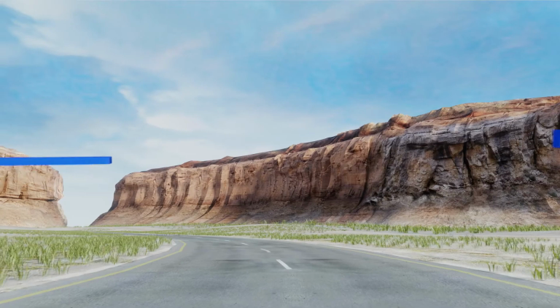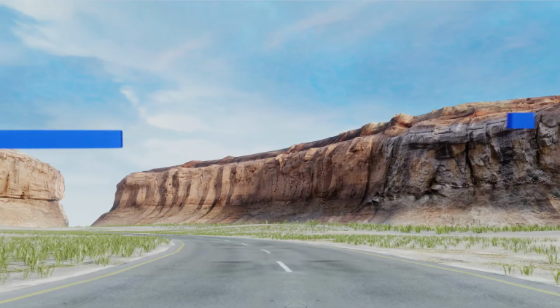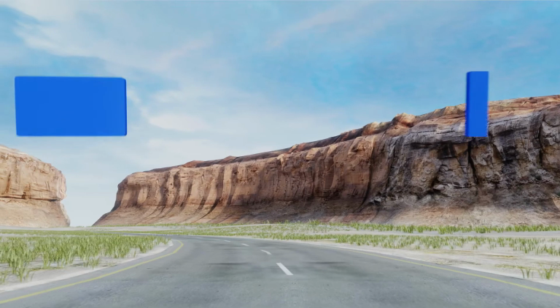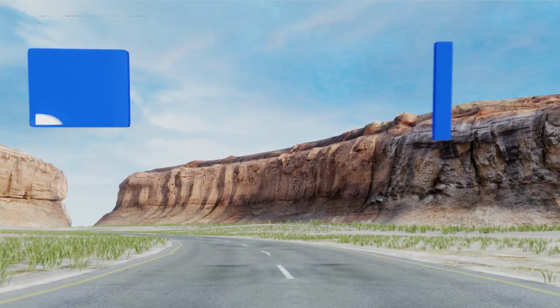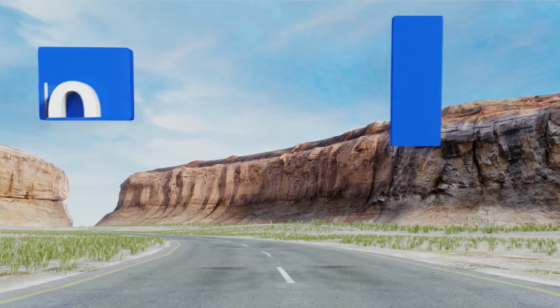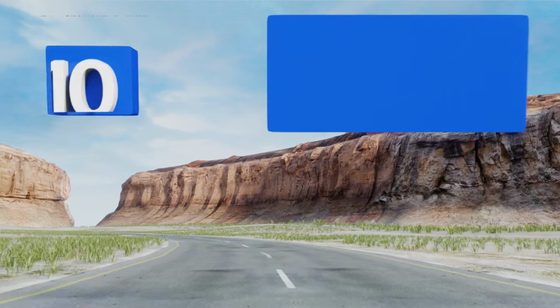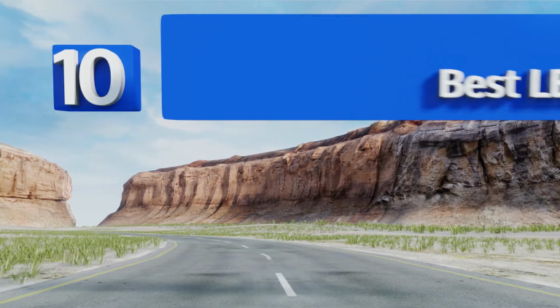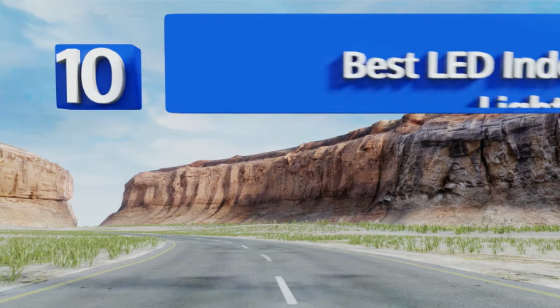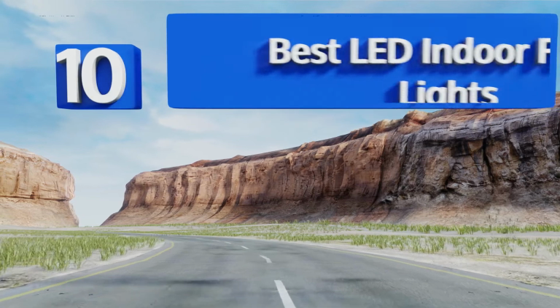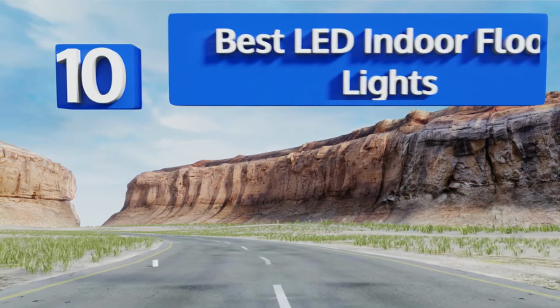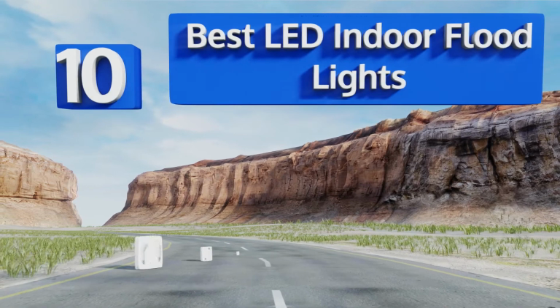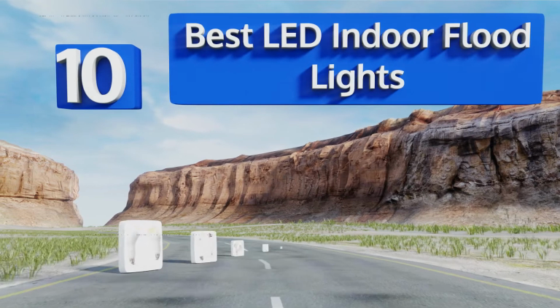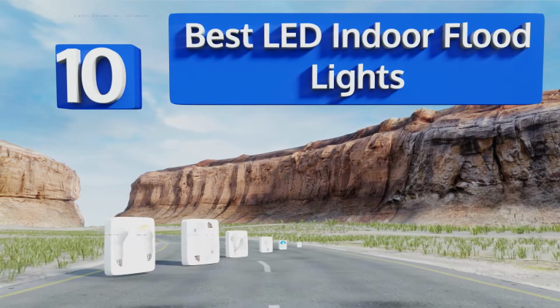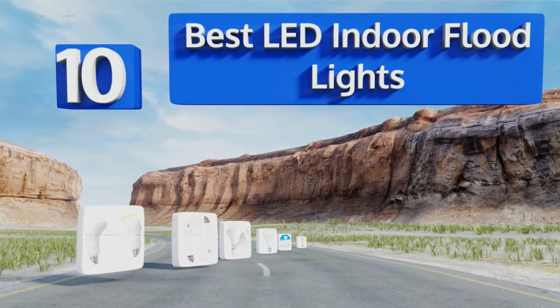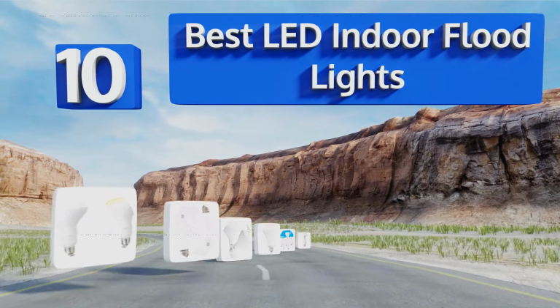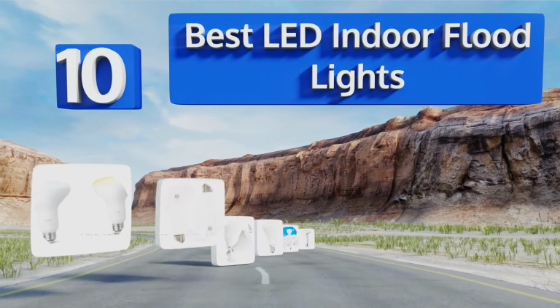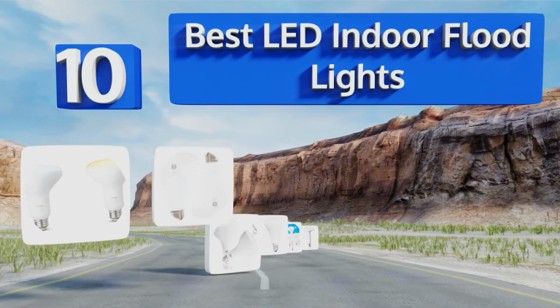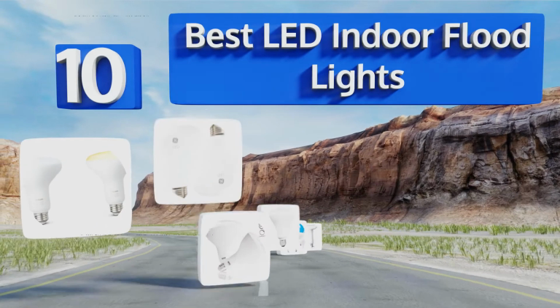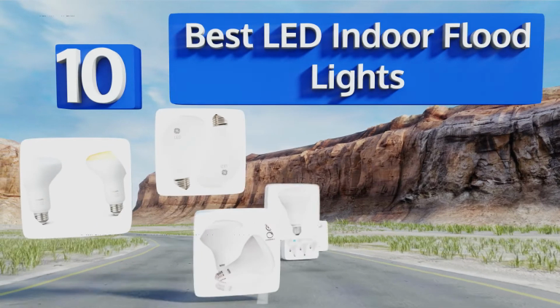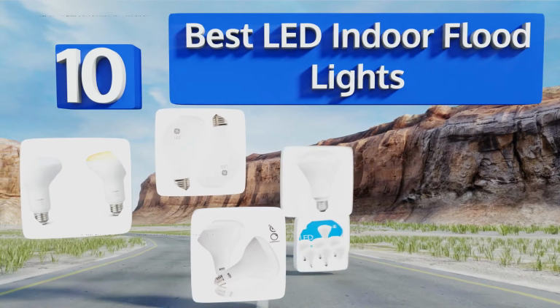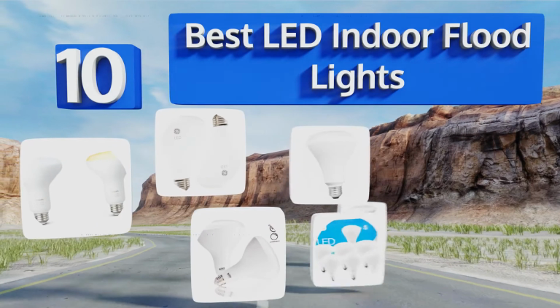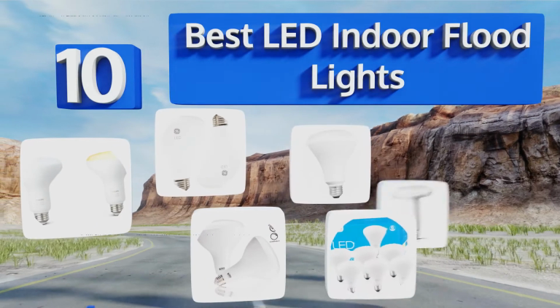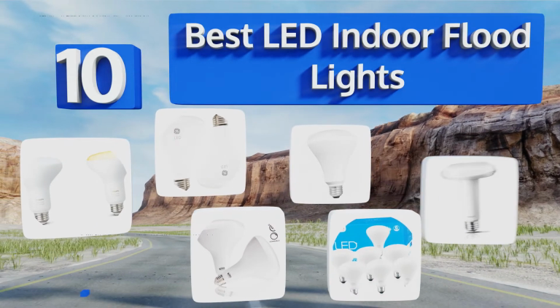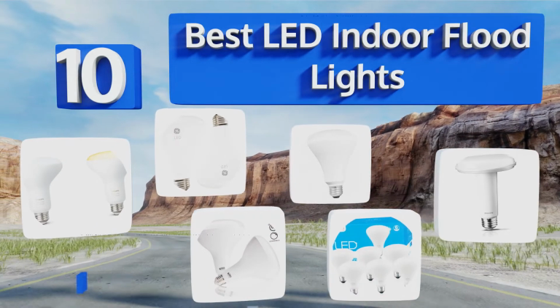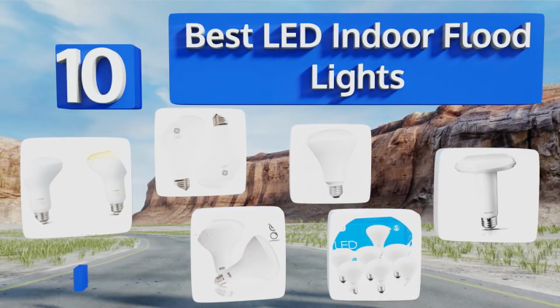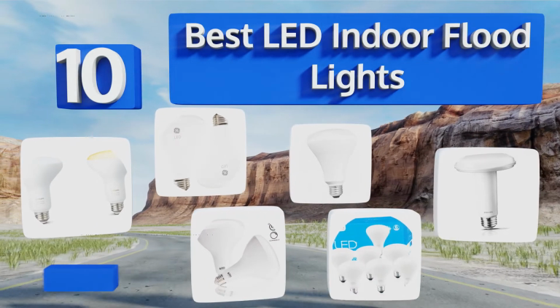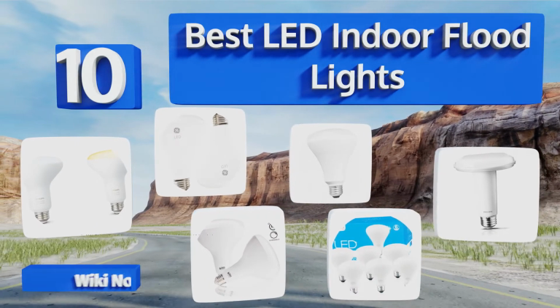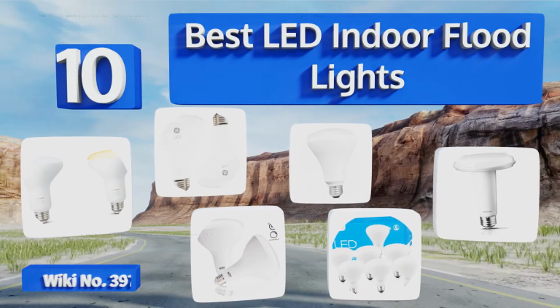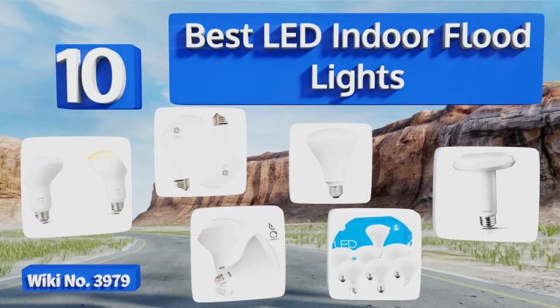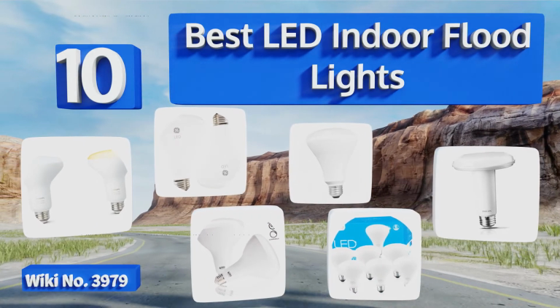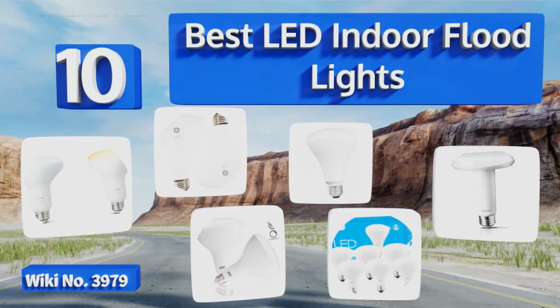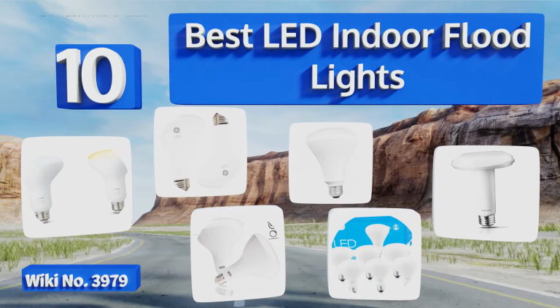EasyVid presents the 10 best LED indoor floodlights. Let's get started with the list.